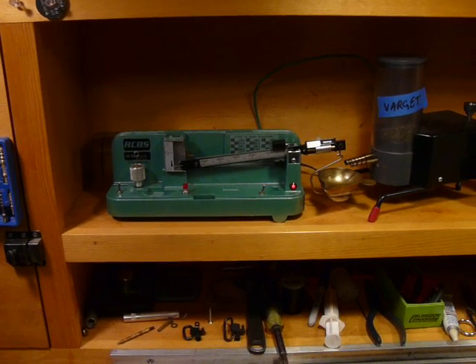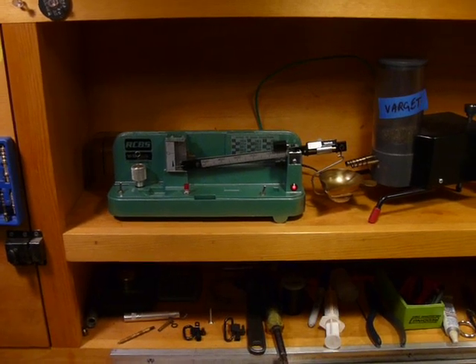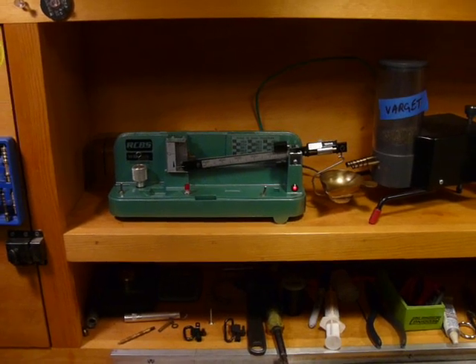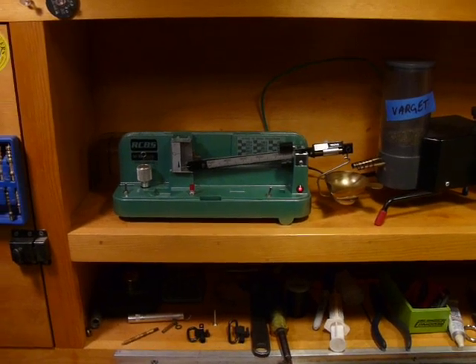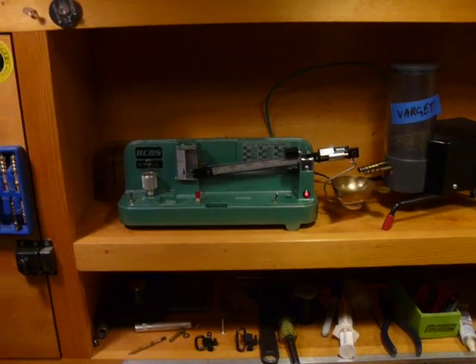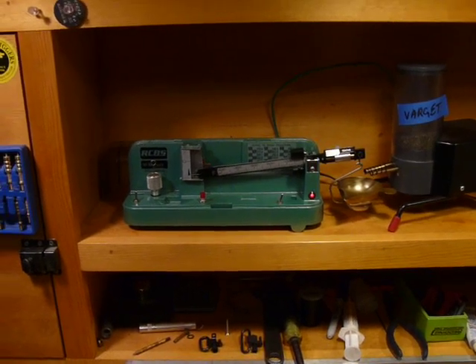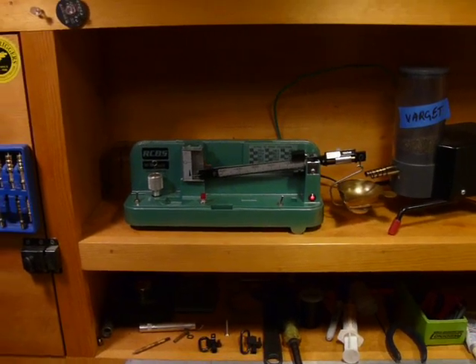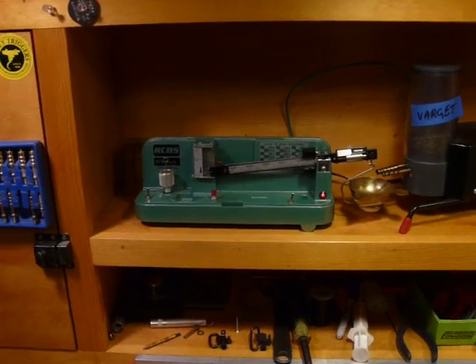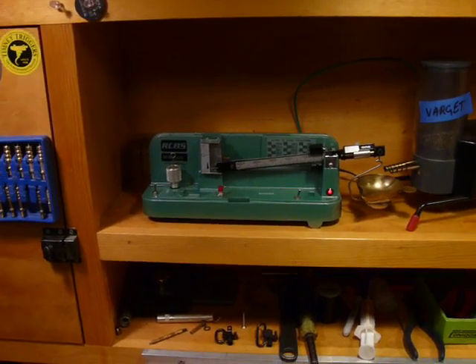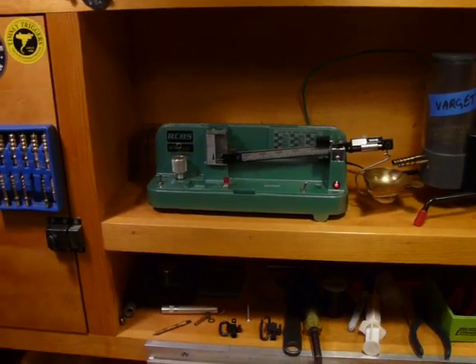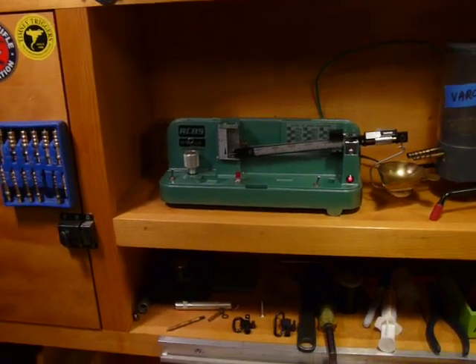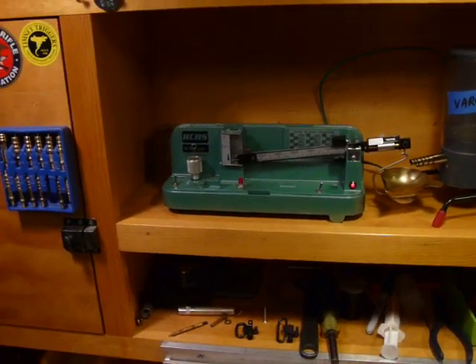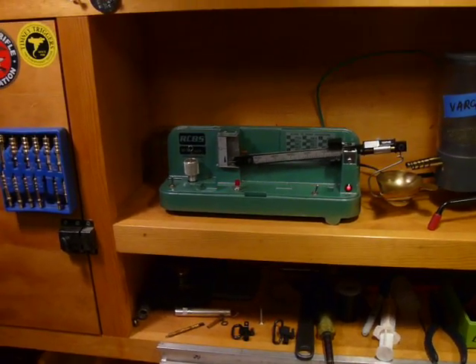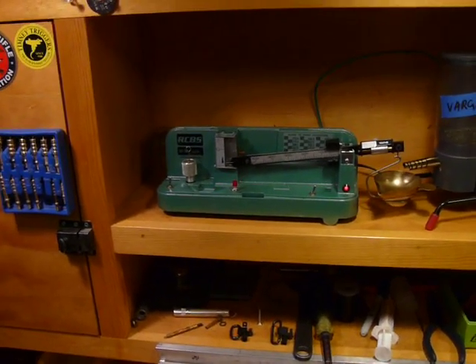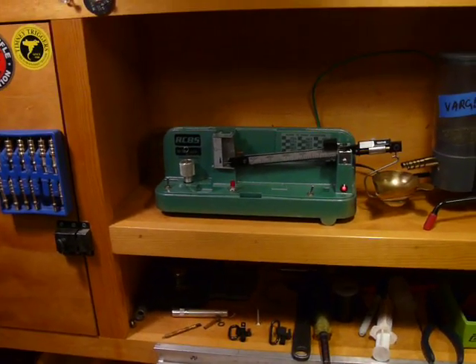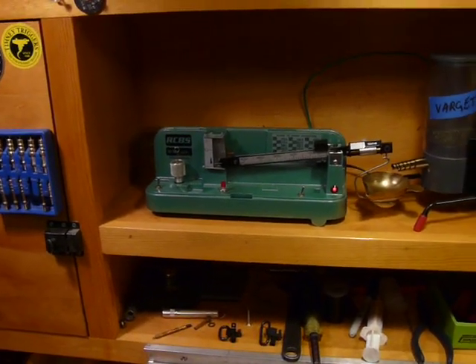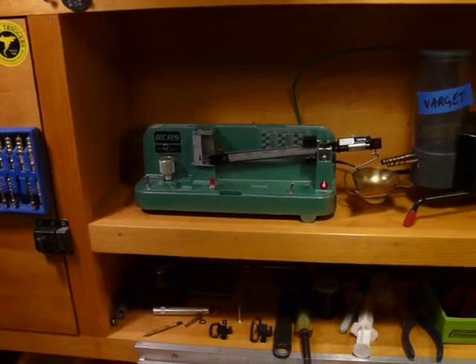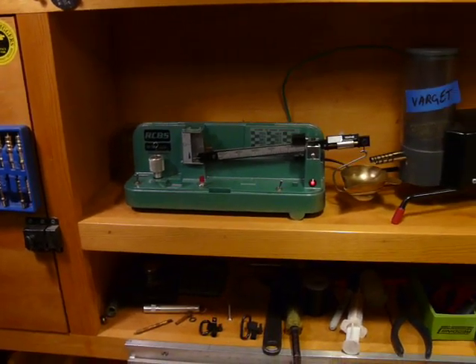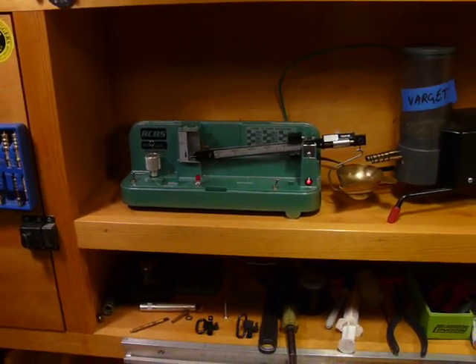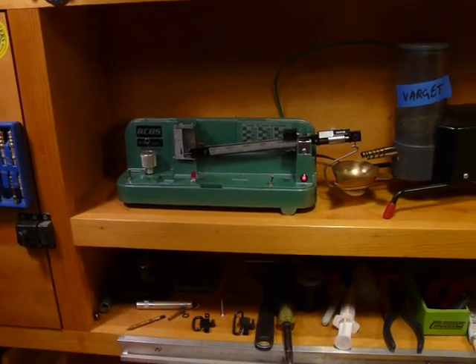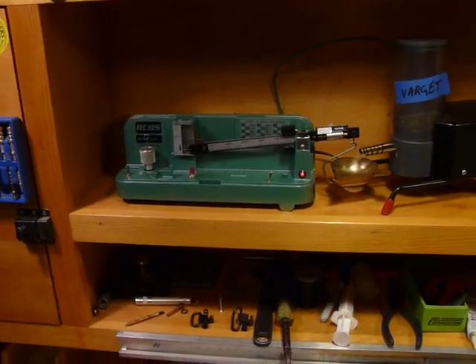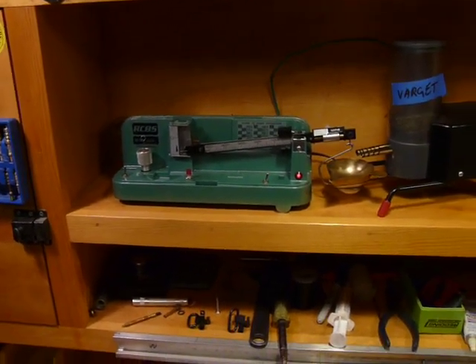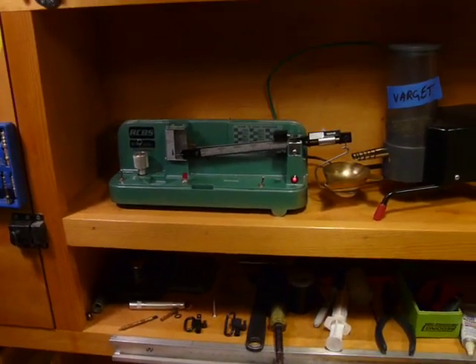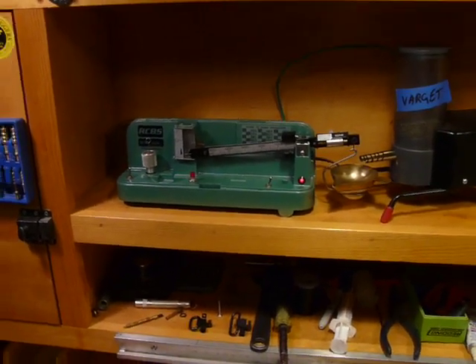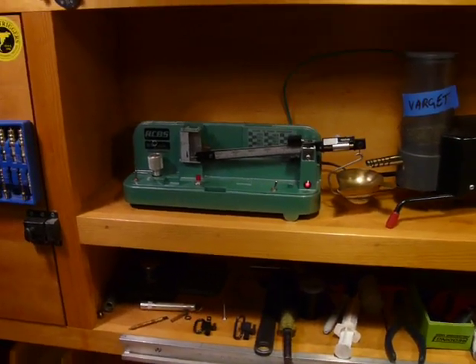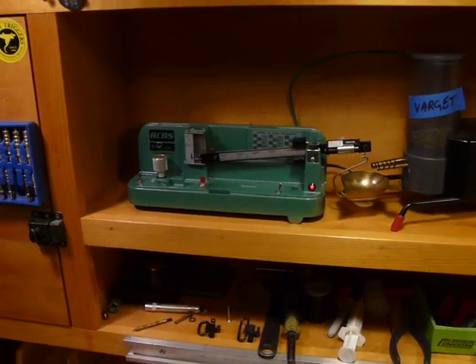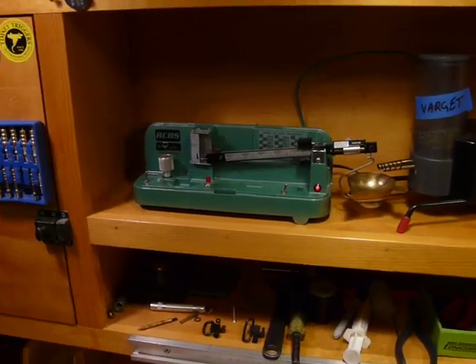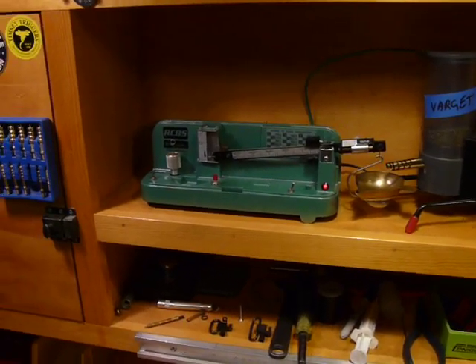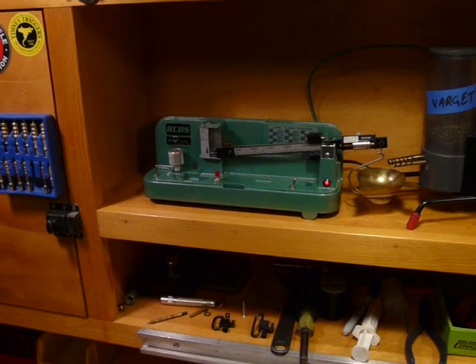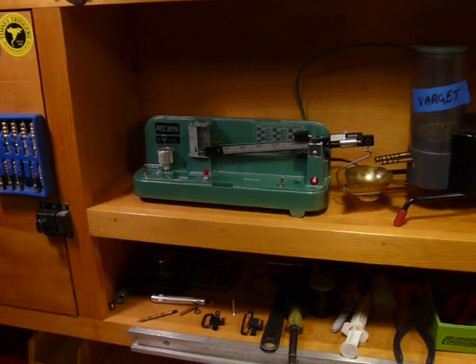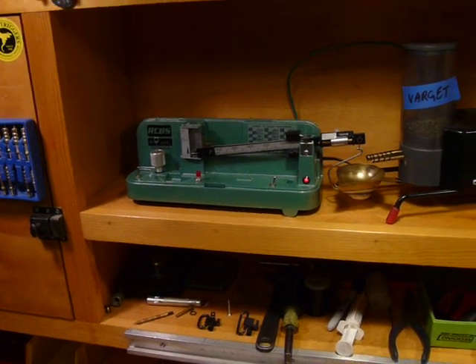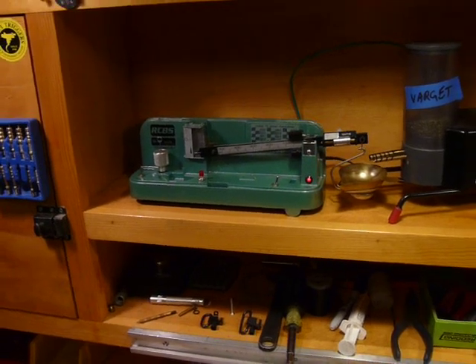Okay, welcome to the reloading bench. I'm not sure if I have enough light here, but we're going to try it anyway.